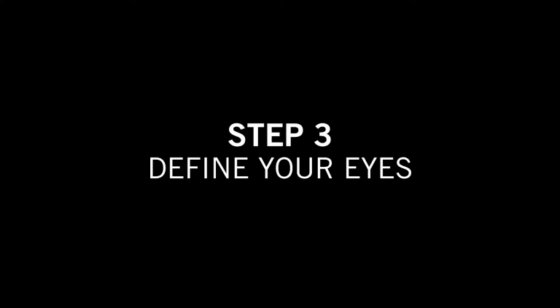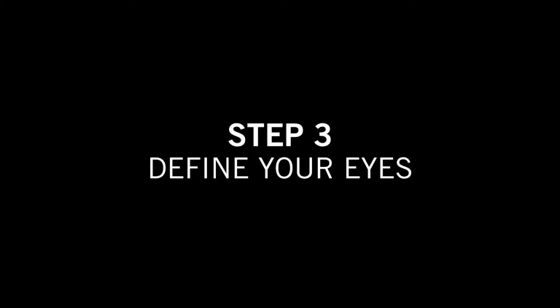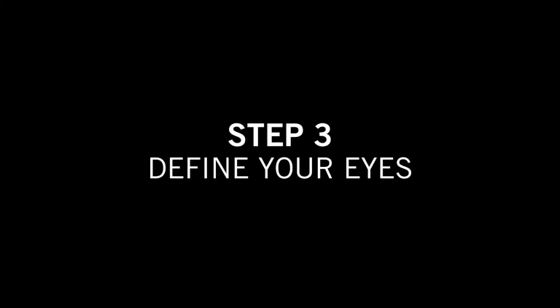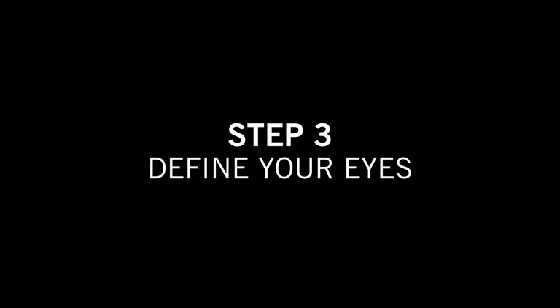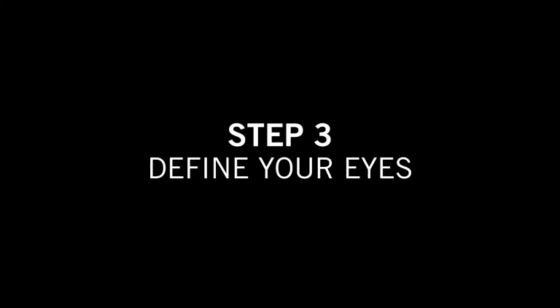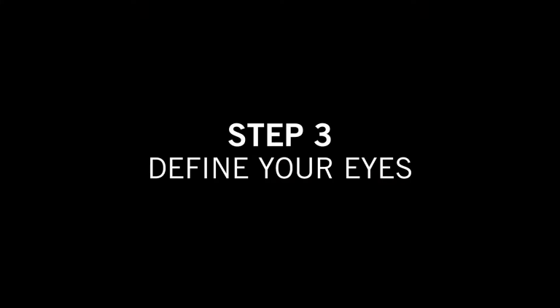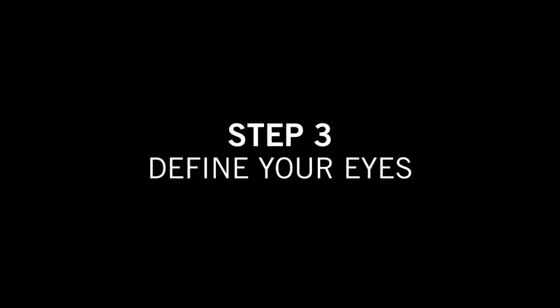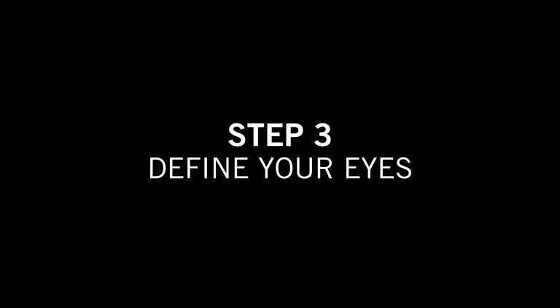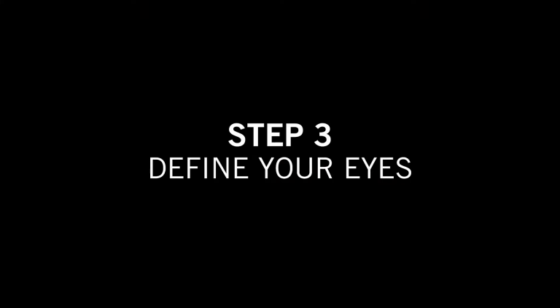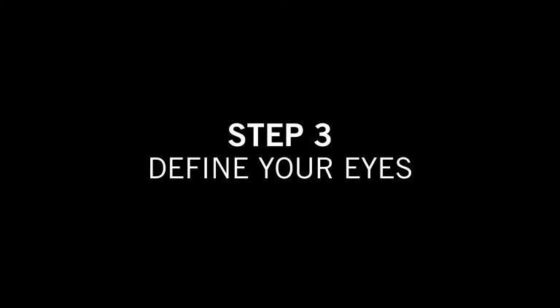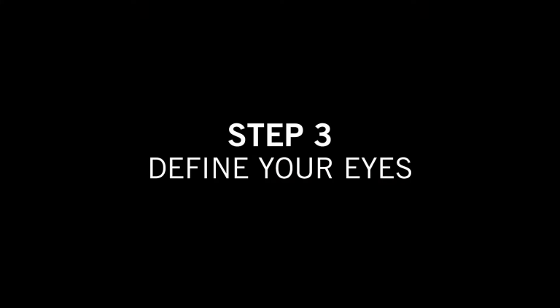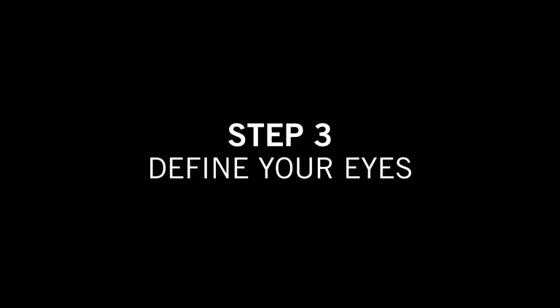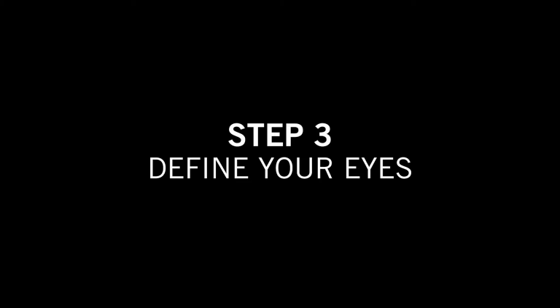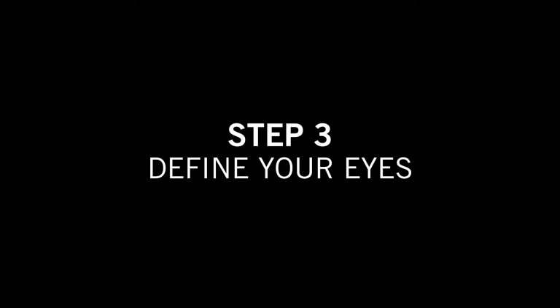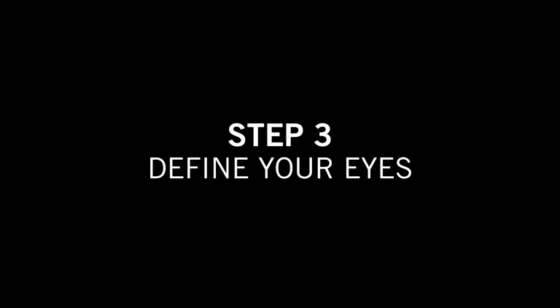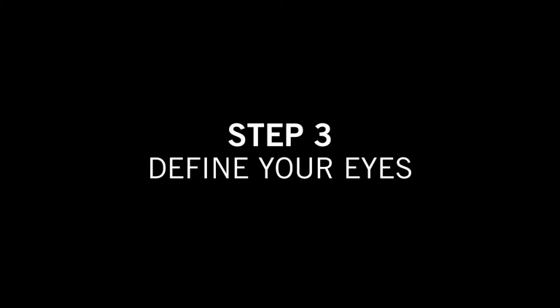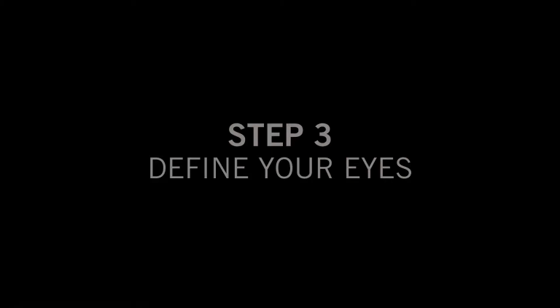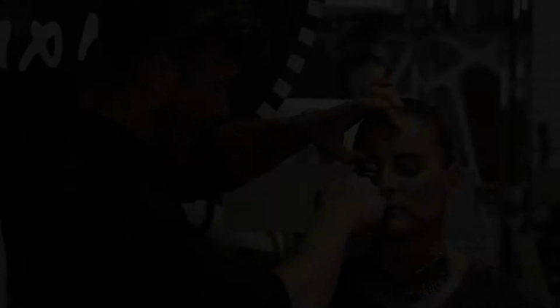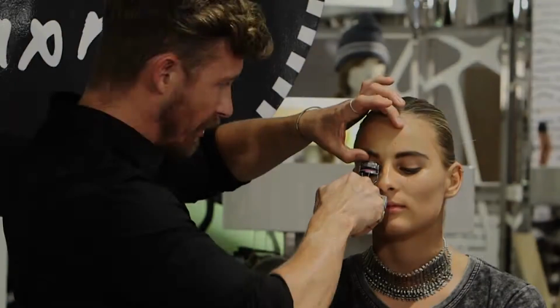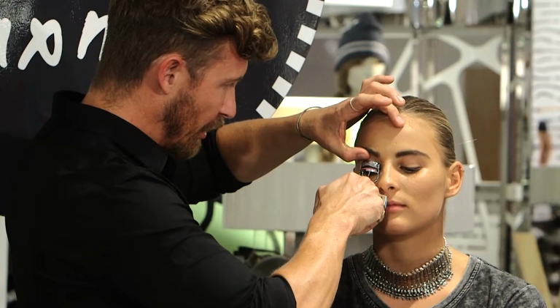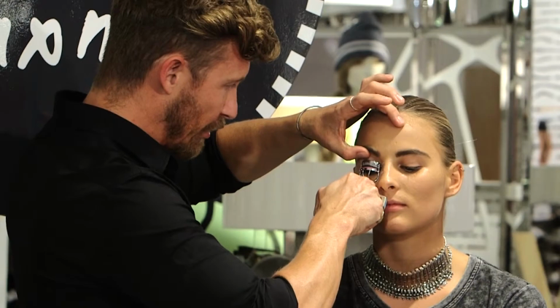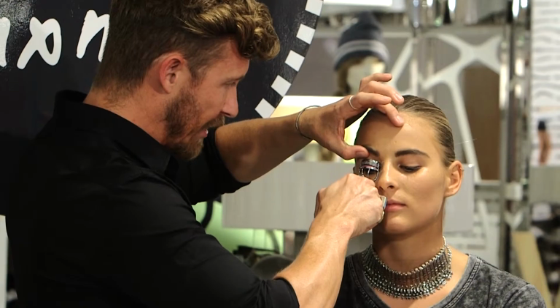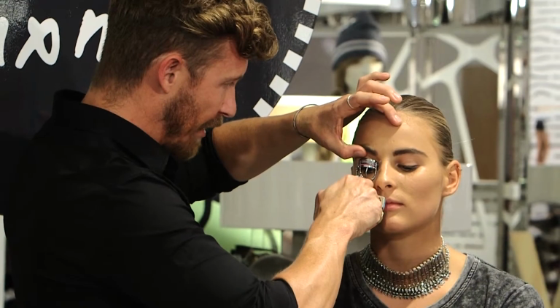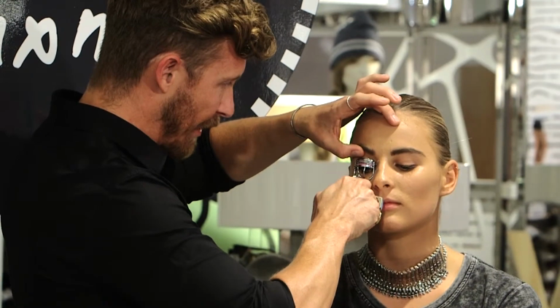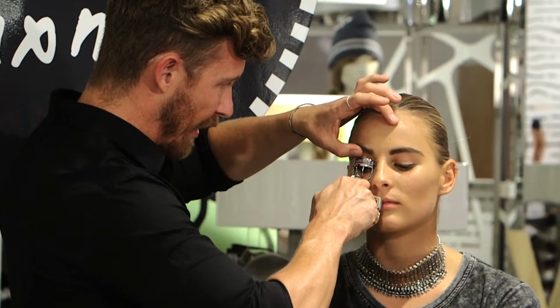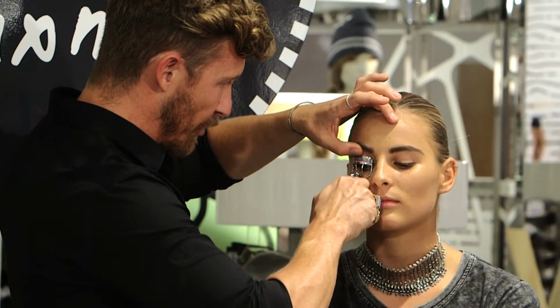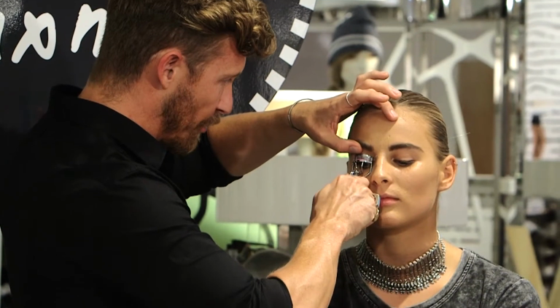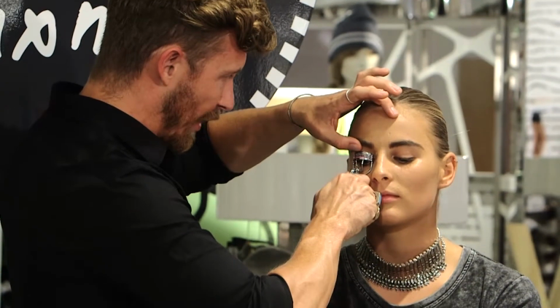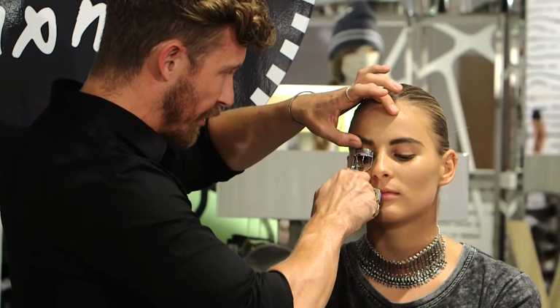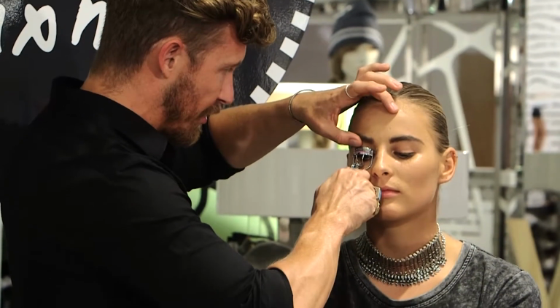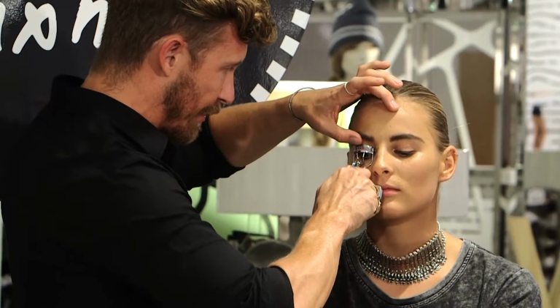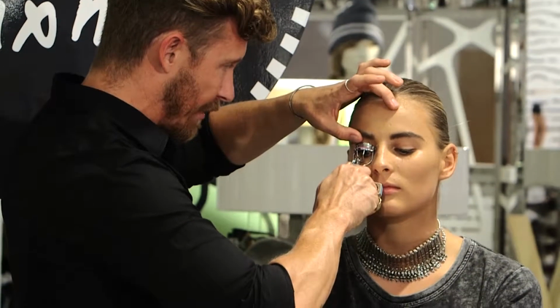Lash curlers are so important. They're a little daunting in the beginning but you will get used to it.